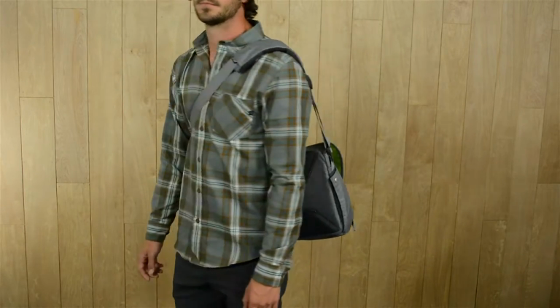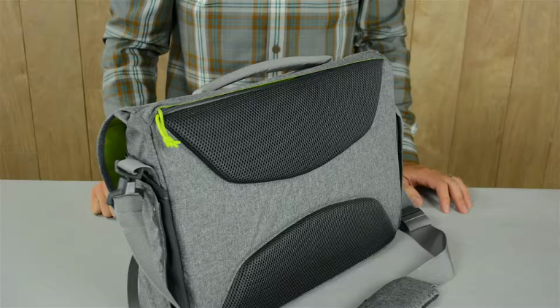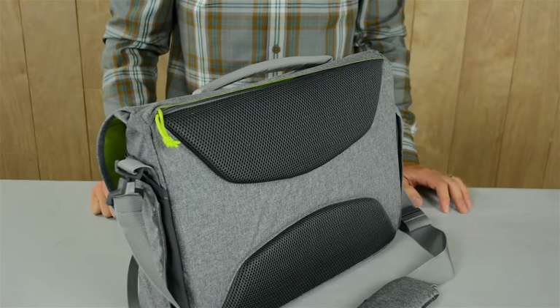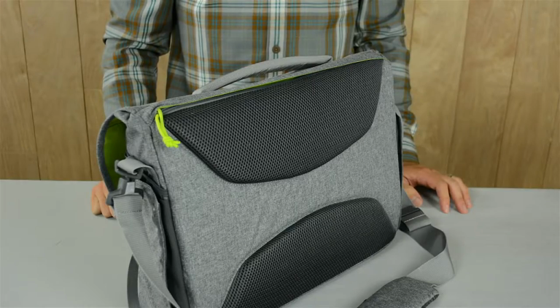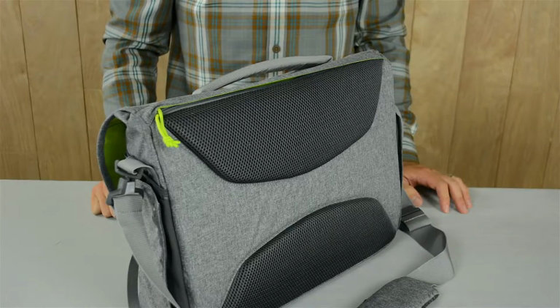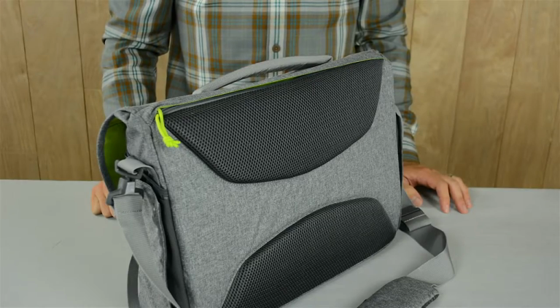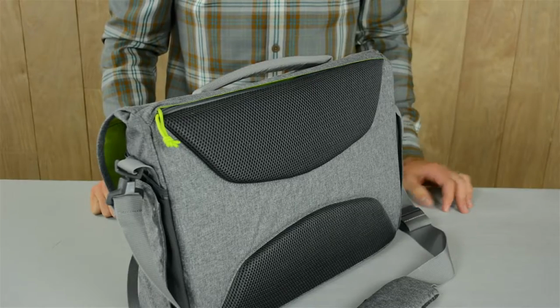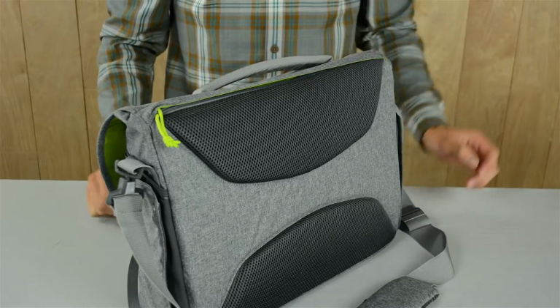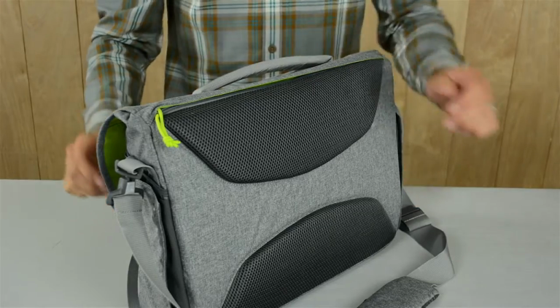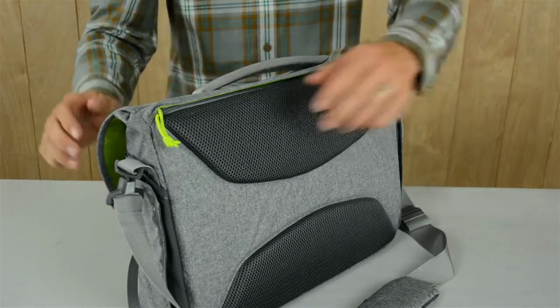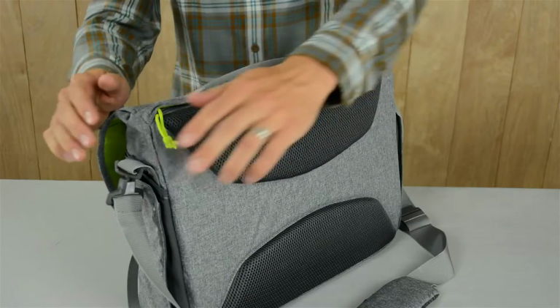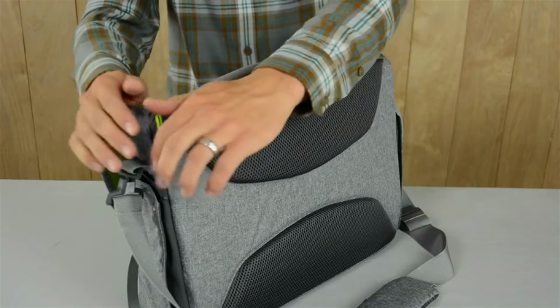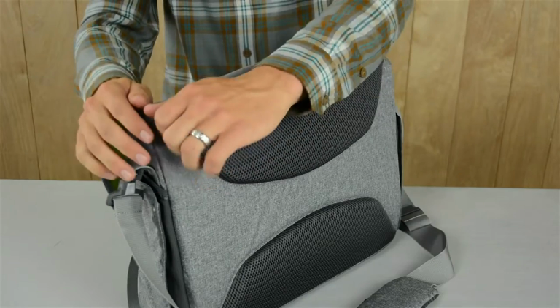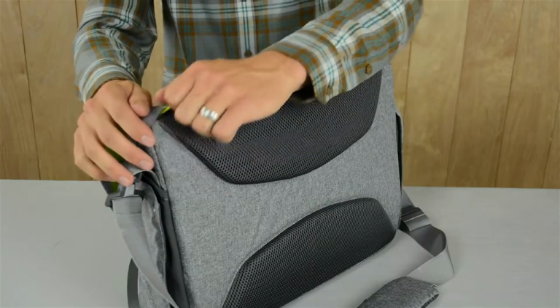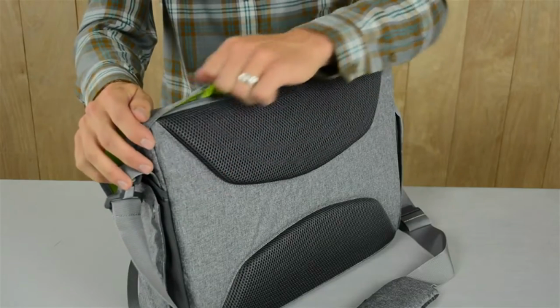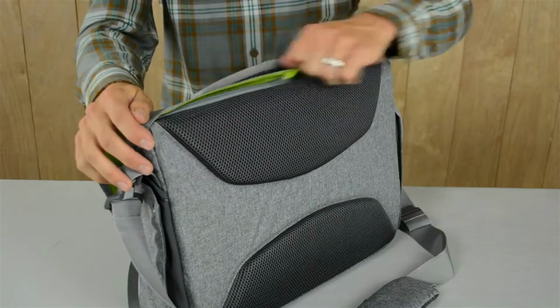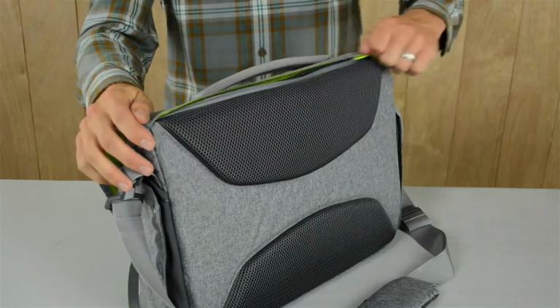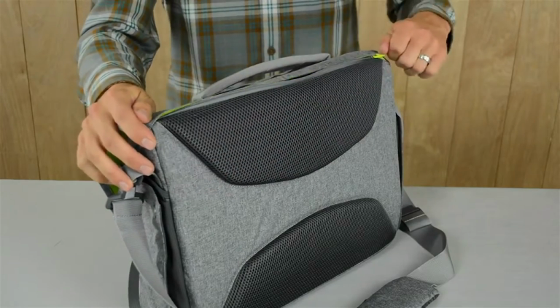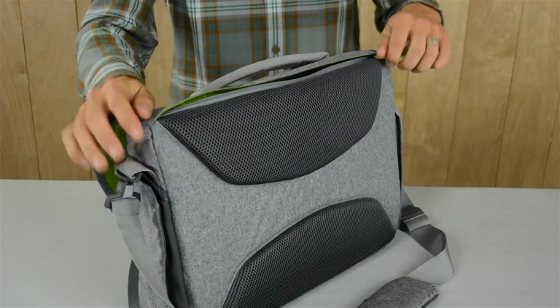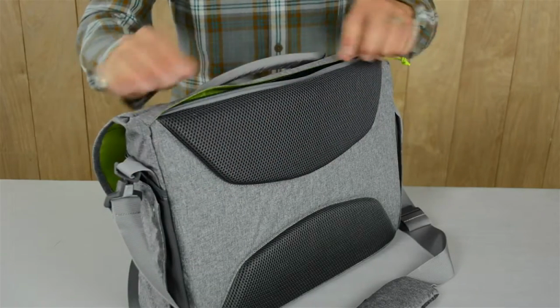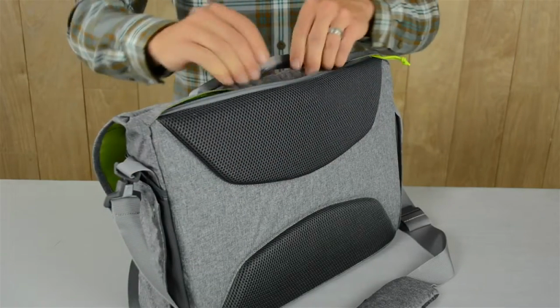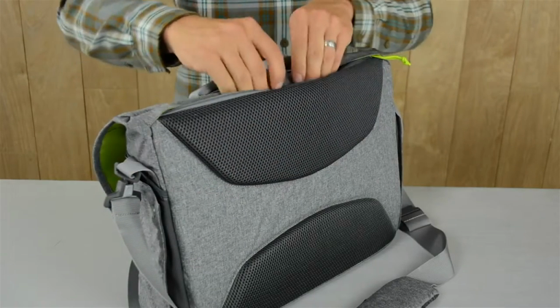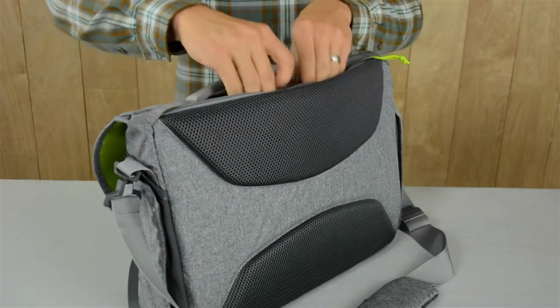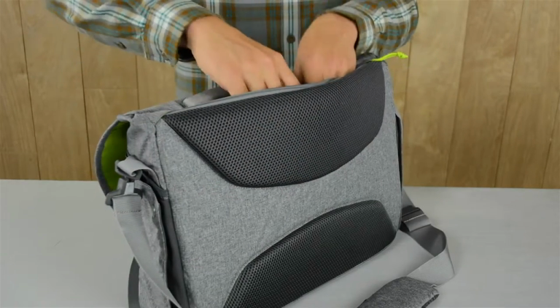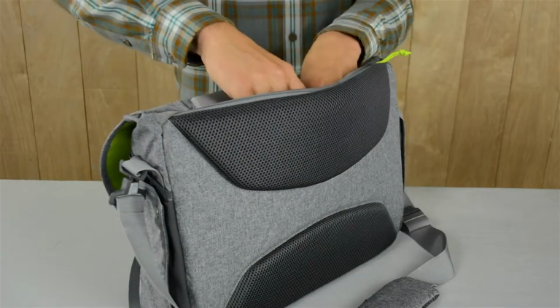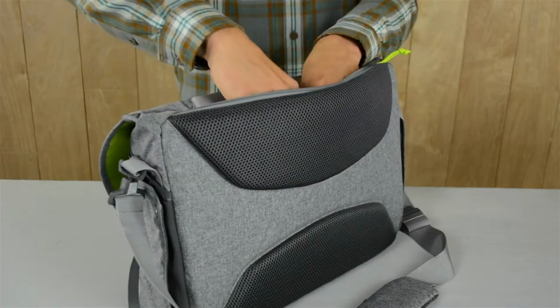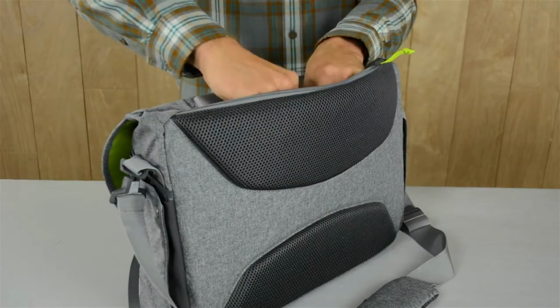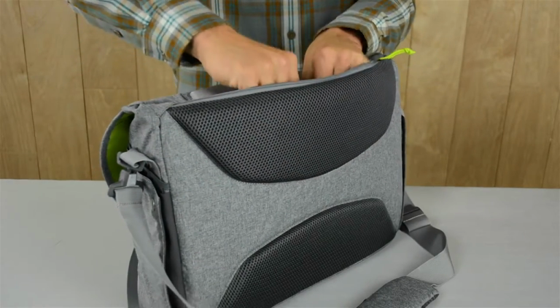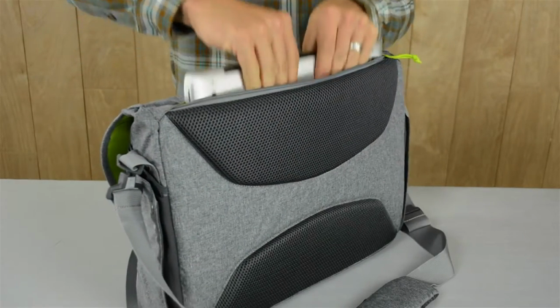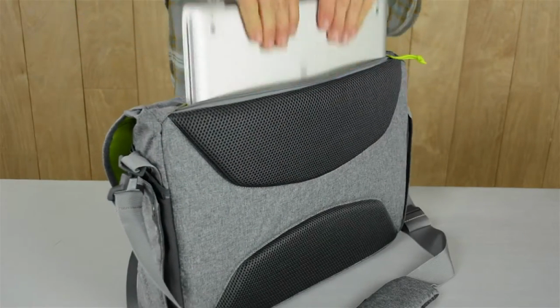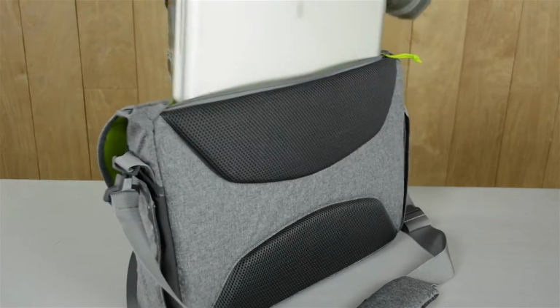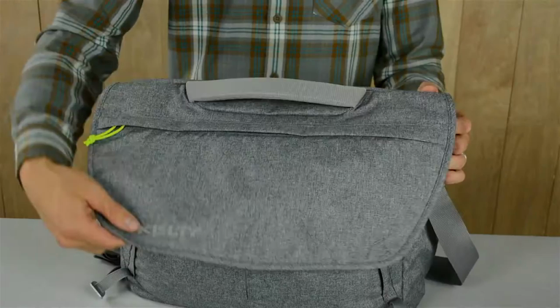Designed with technology in mind, enjoy thoughtful access to your laptop or tablet through the external zipper.